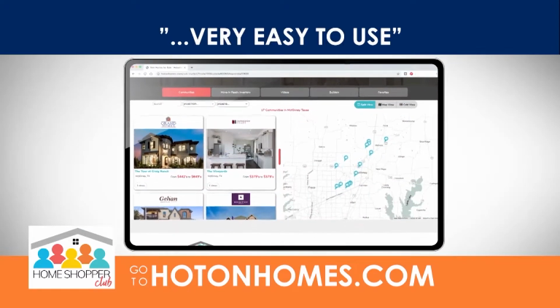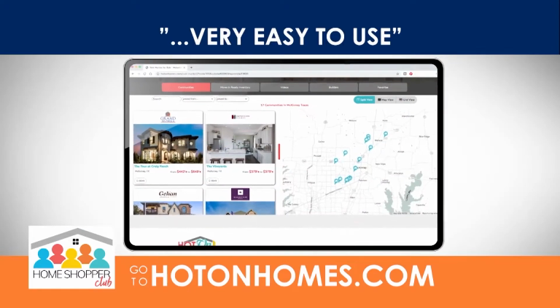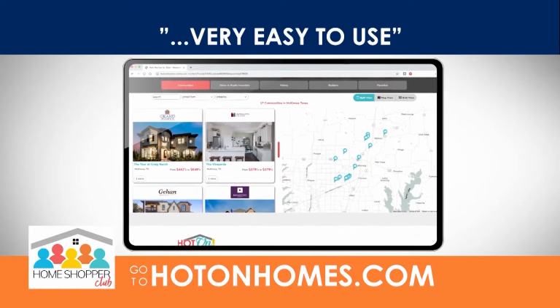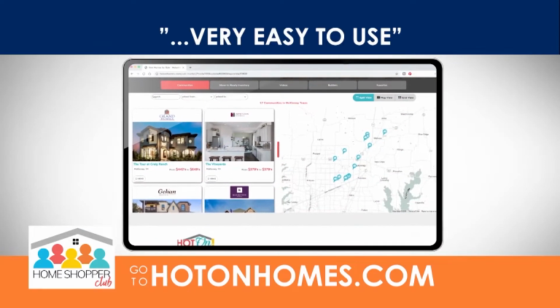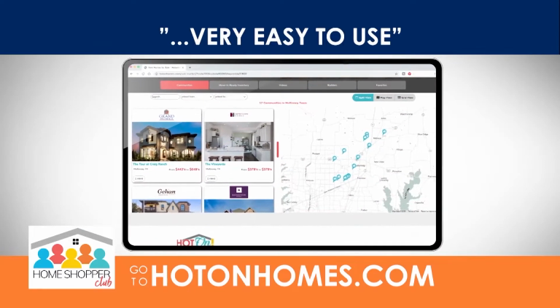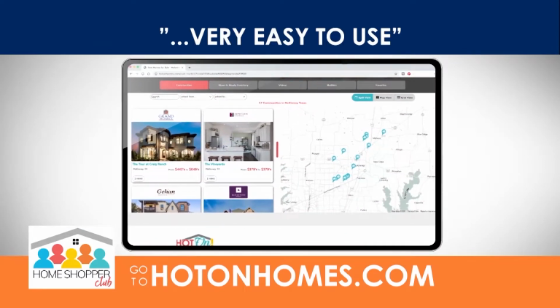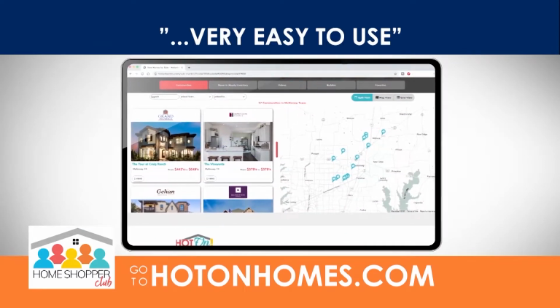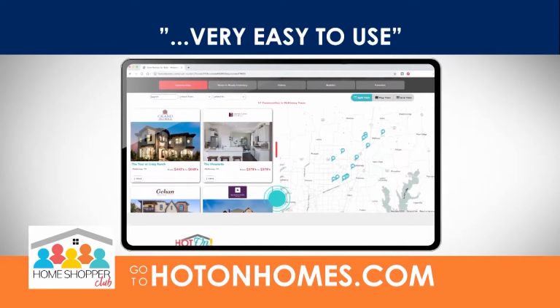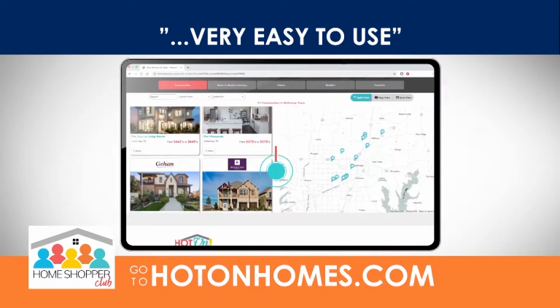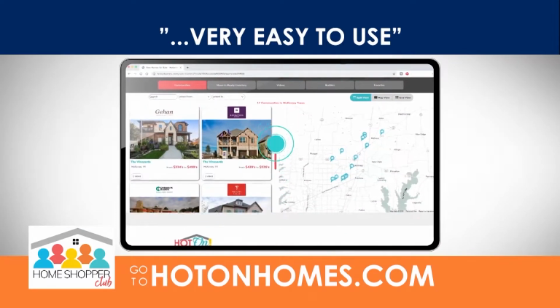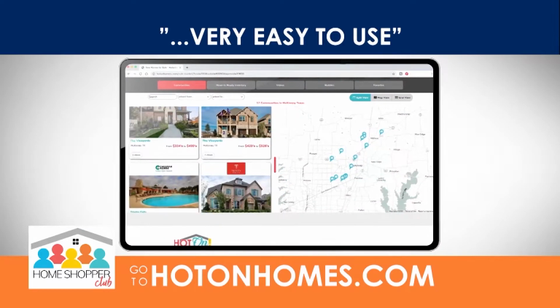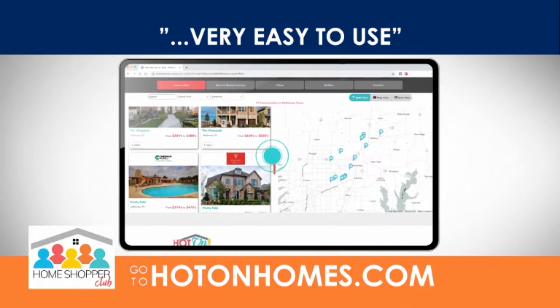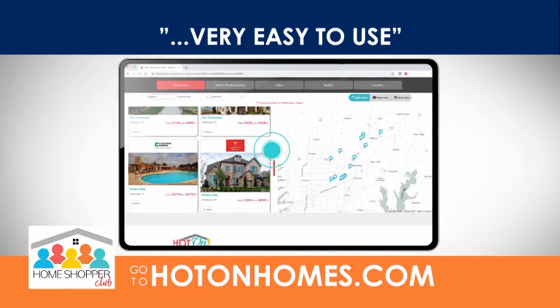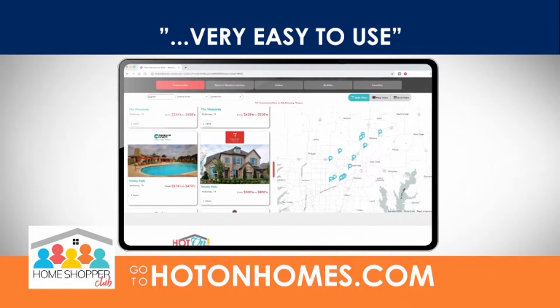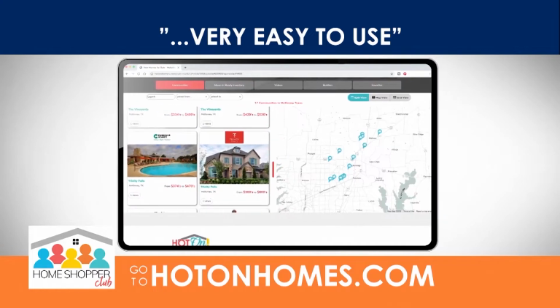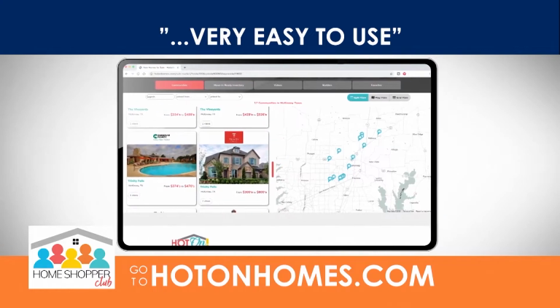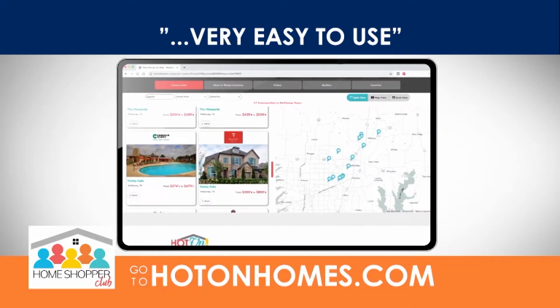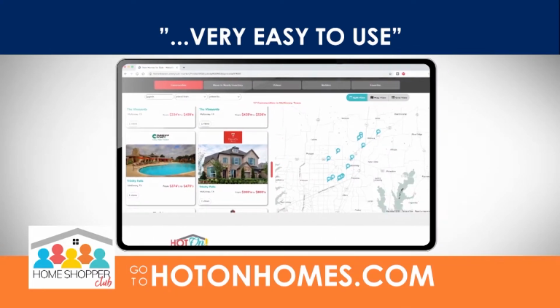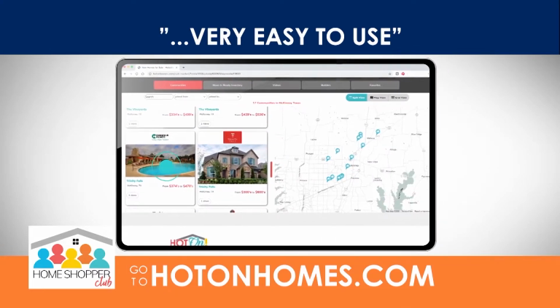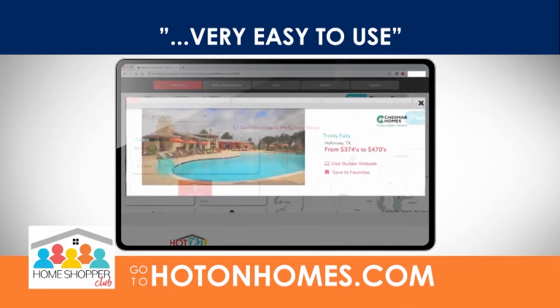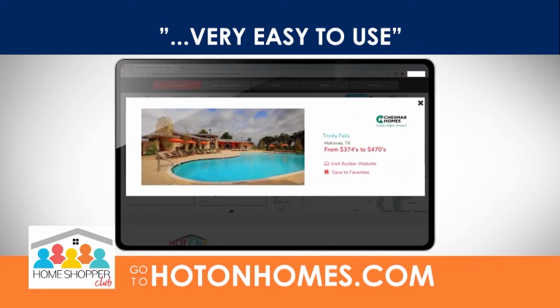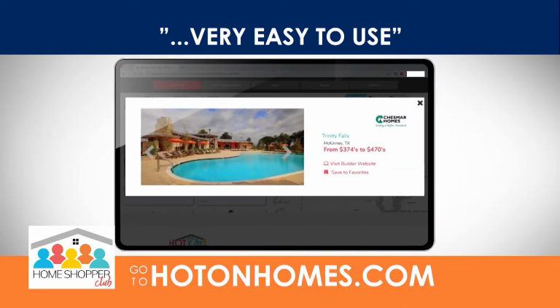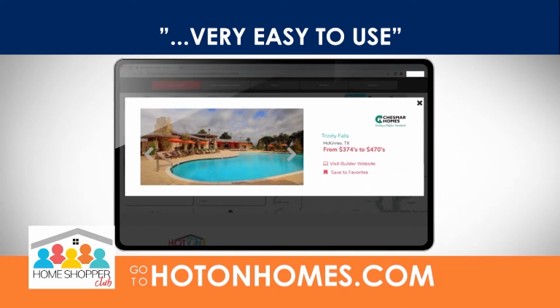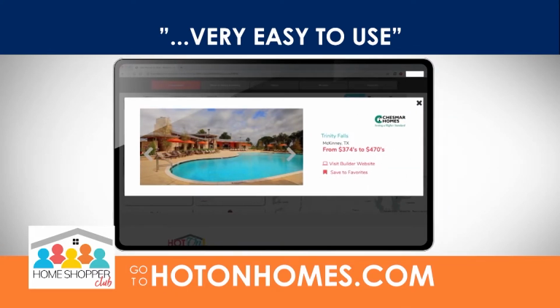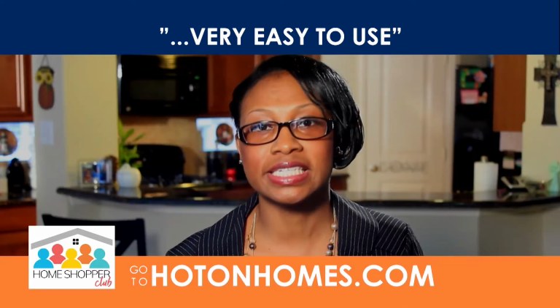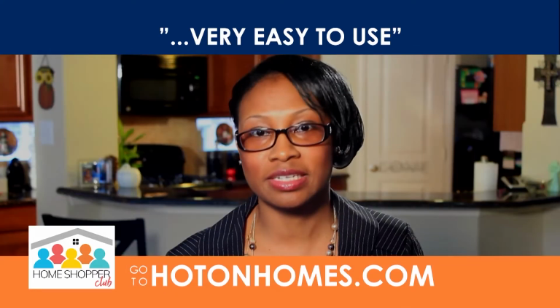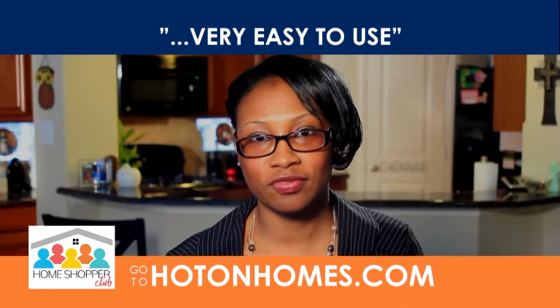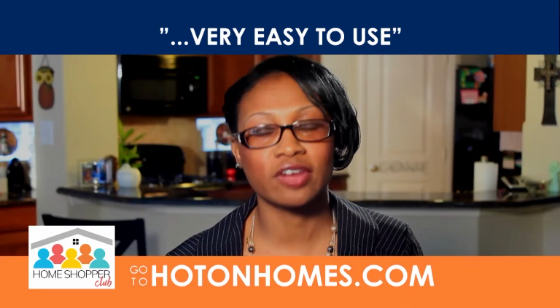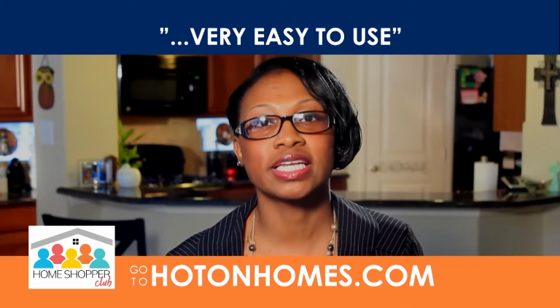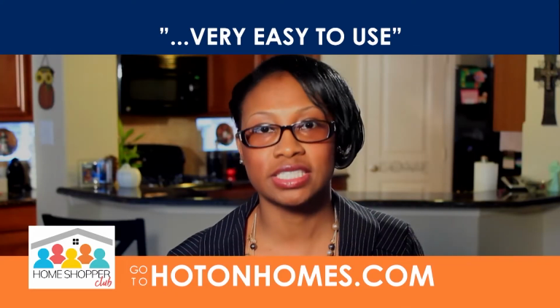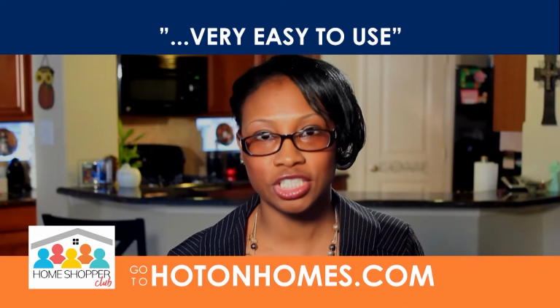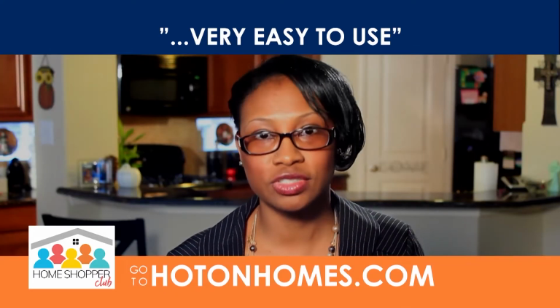we just went to hotonhomes.com, looking at the different homes that are showcased. Very easy, very easy to use.